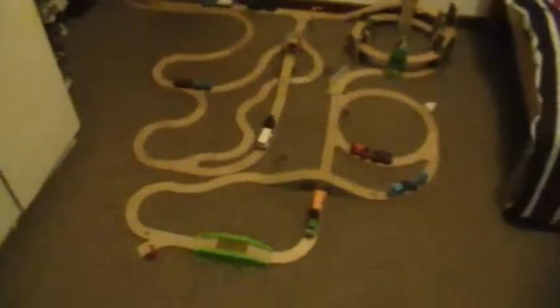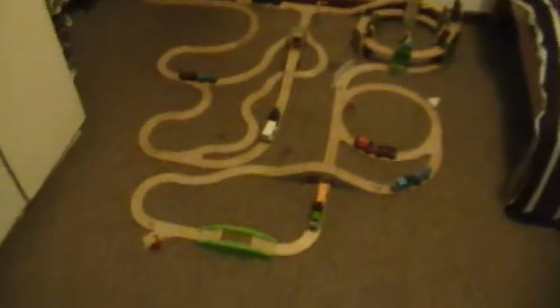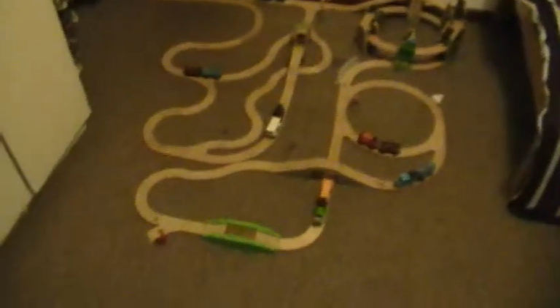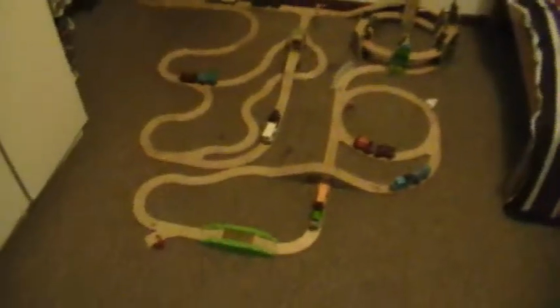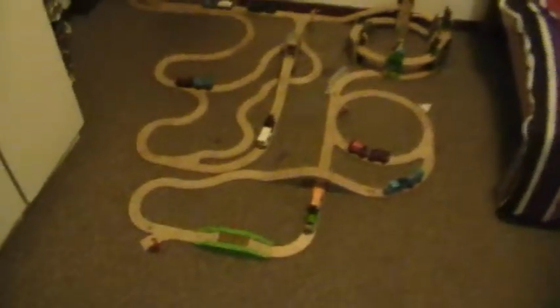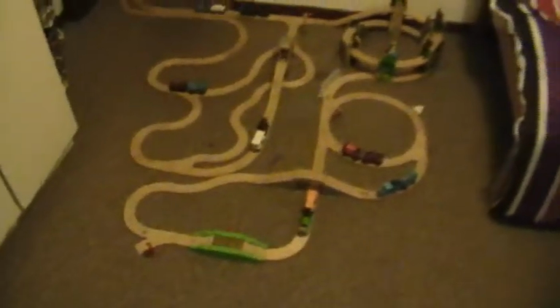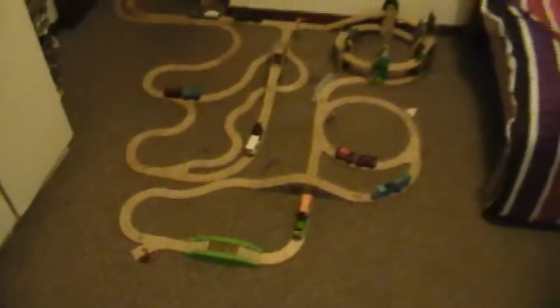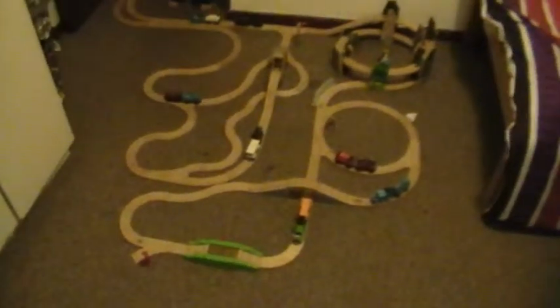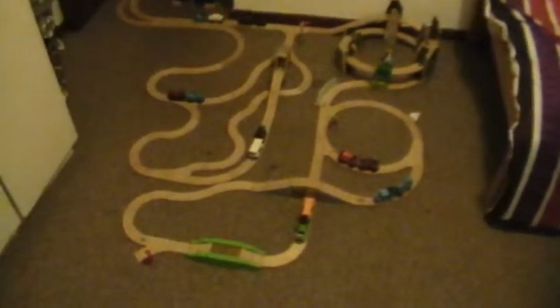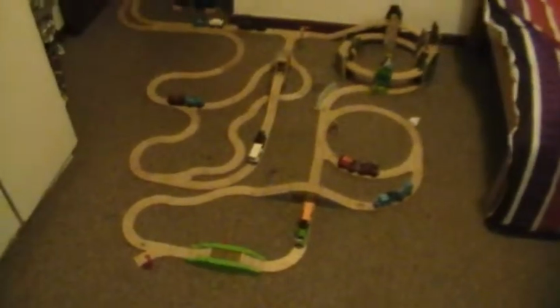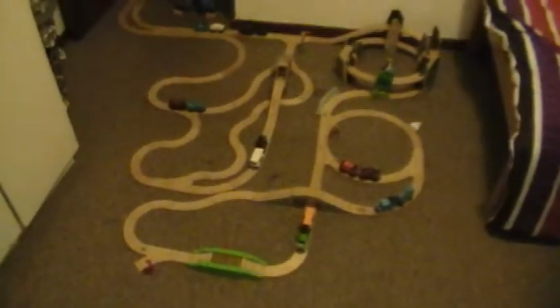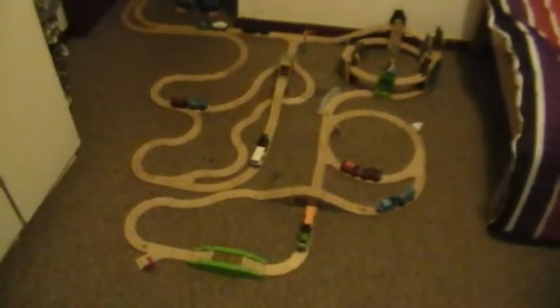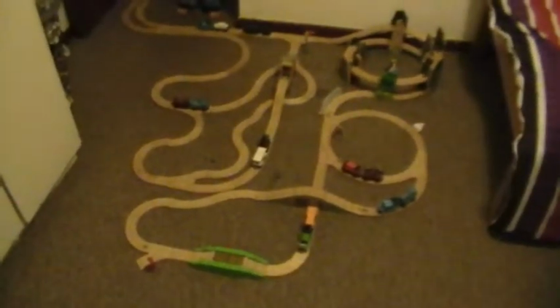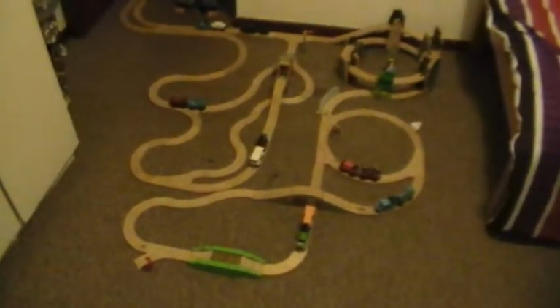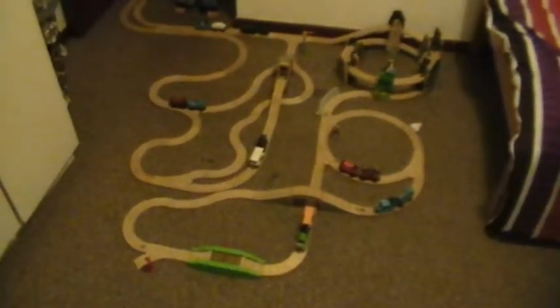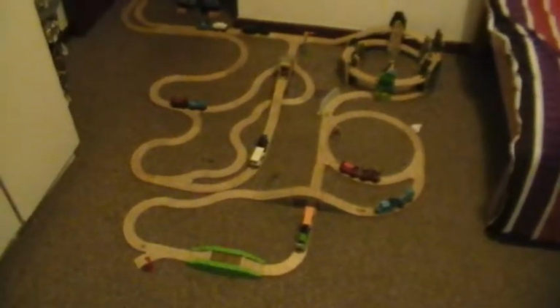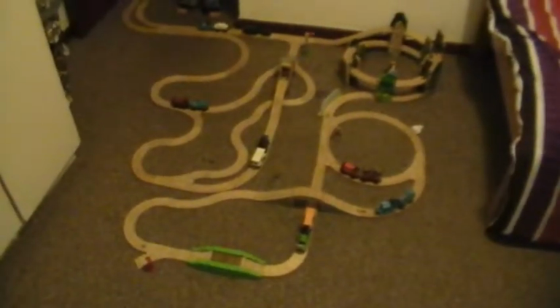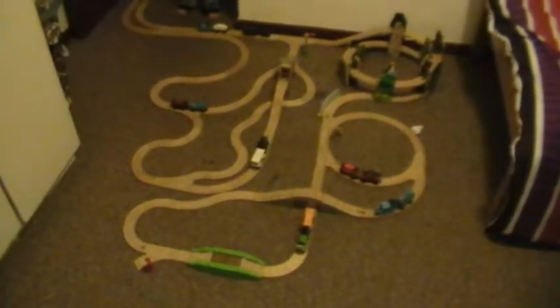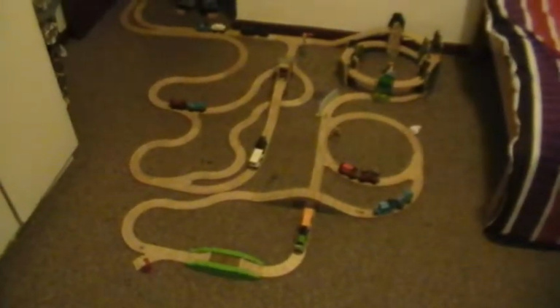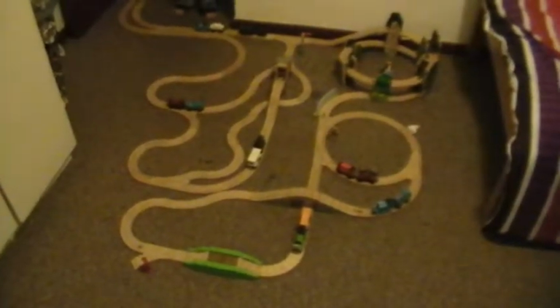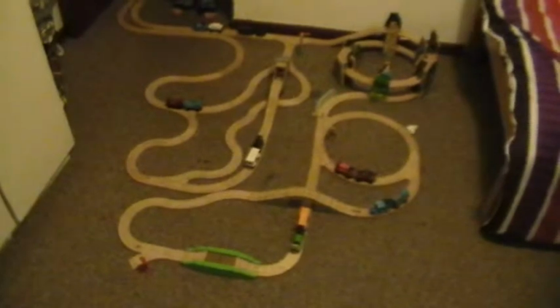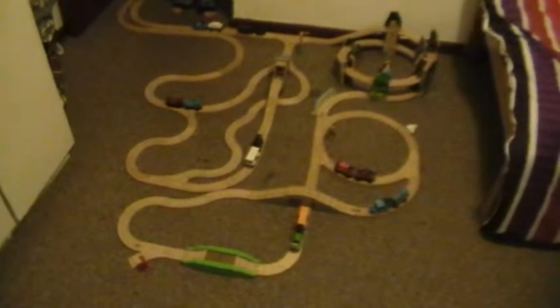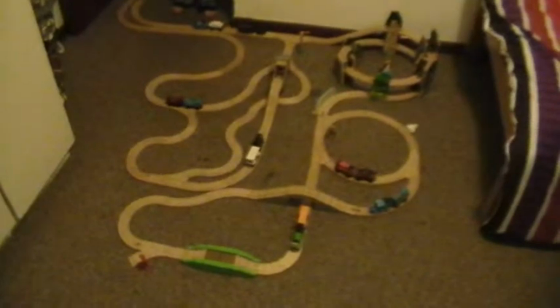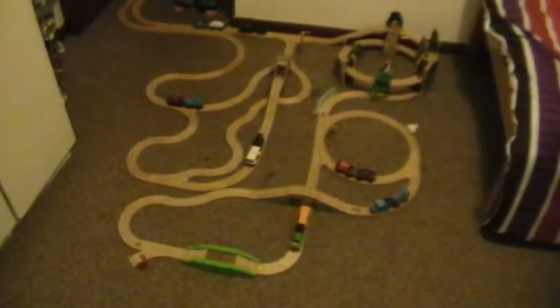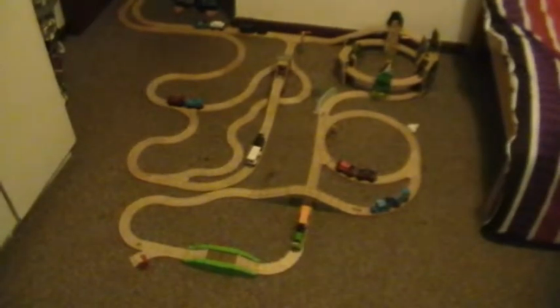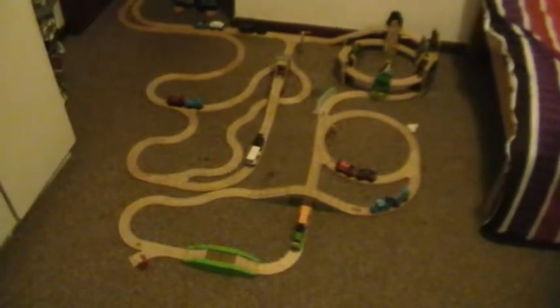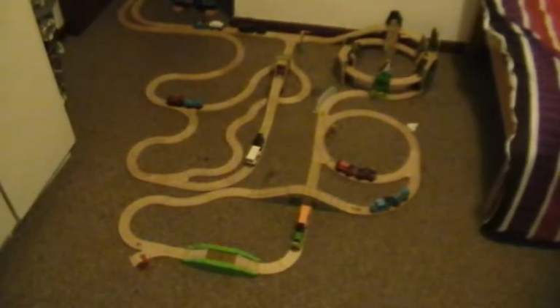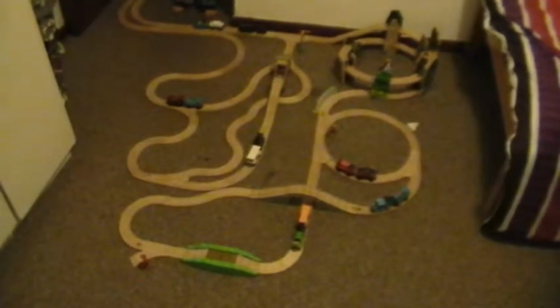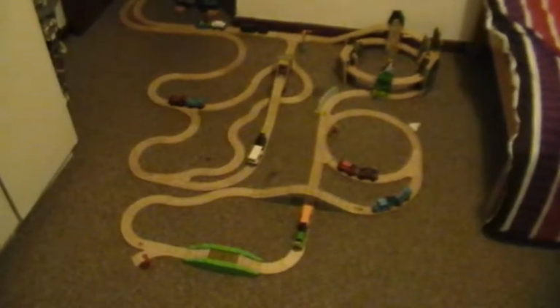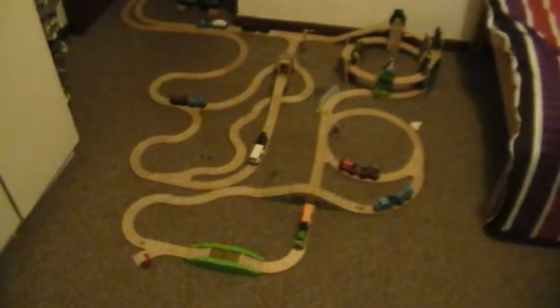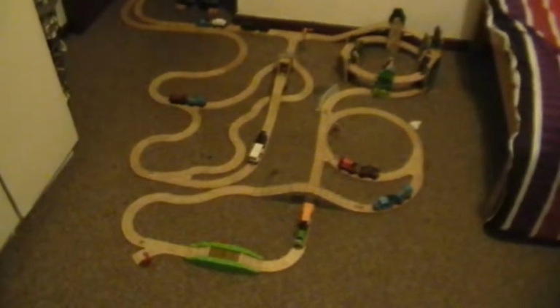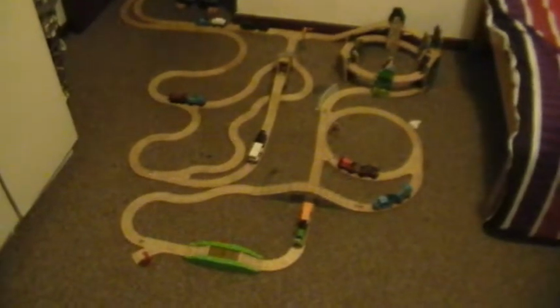Quite the train track this time. Thanks very much for watching. Bye!